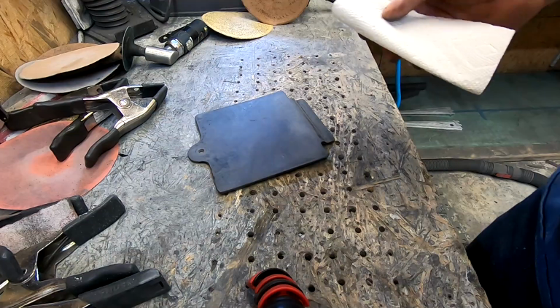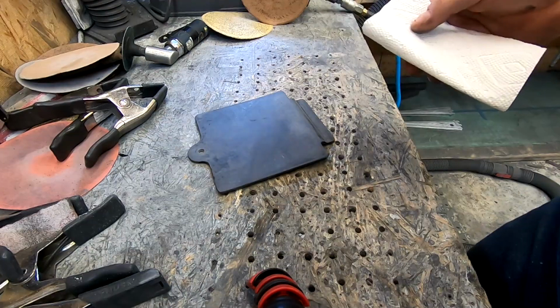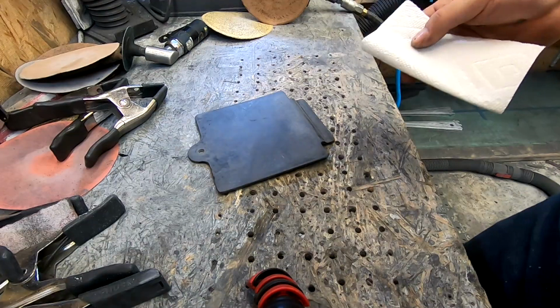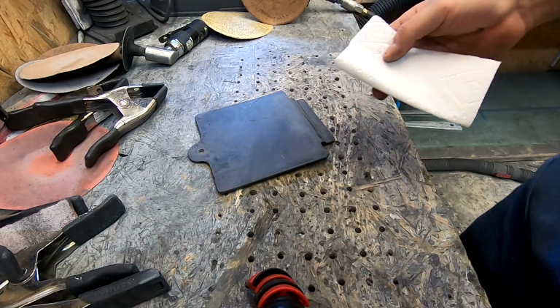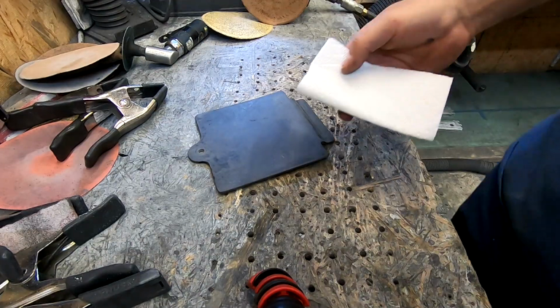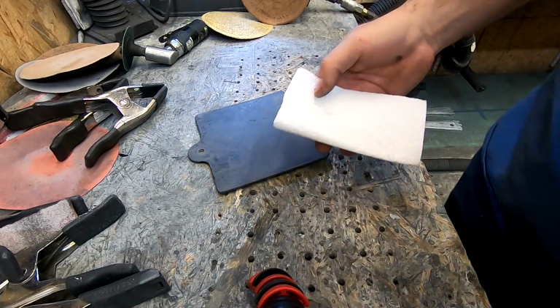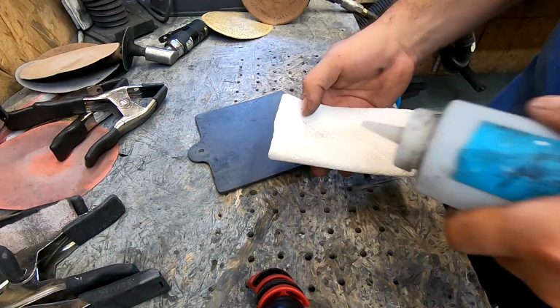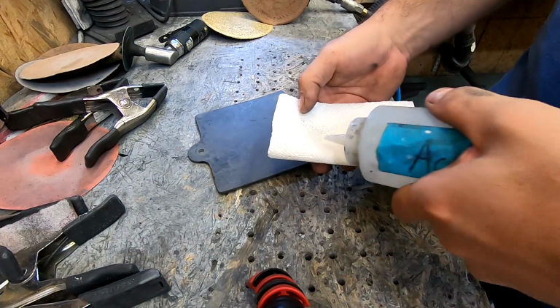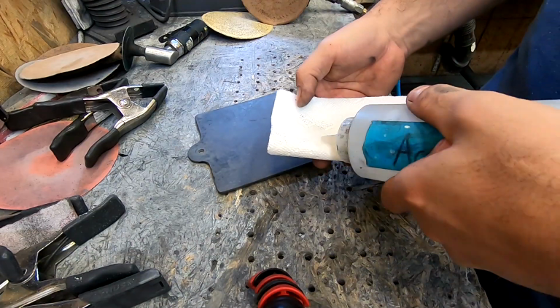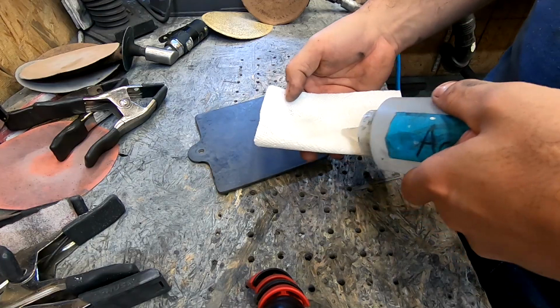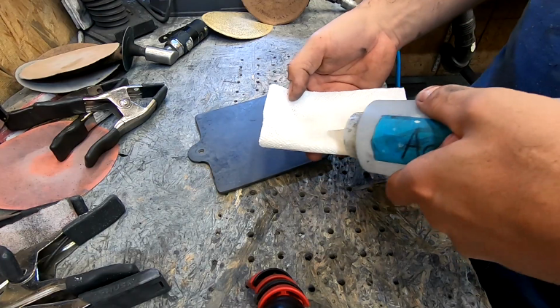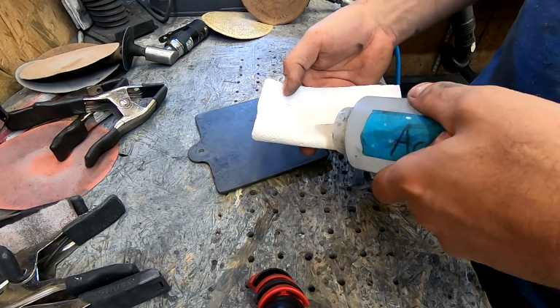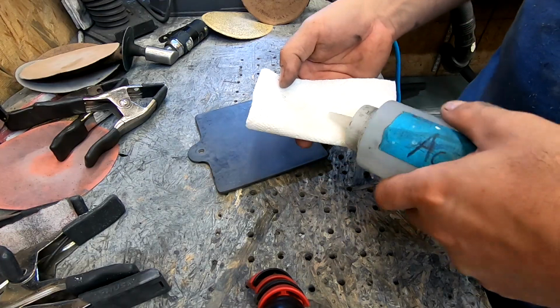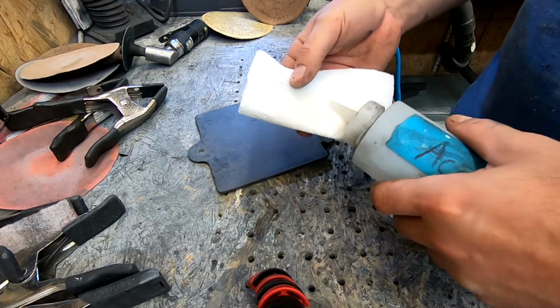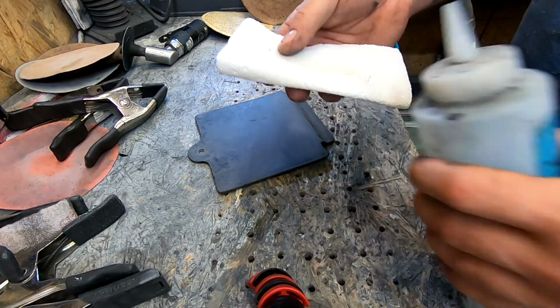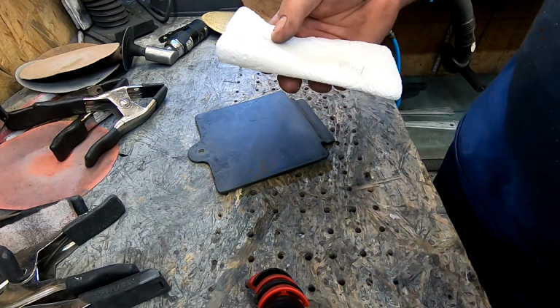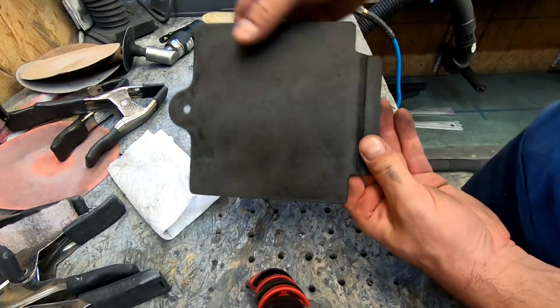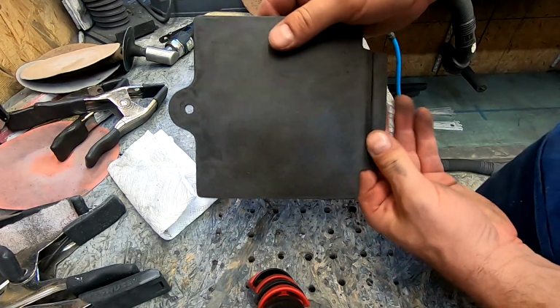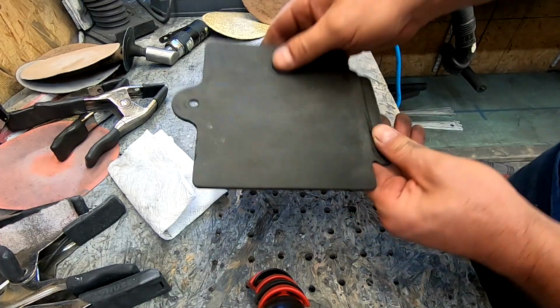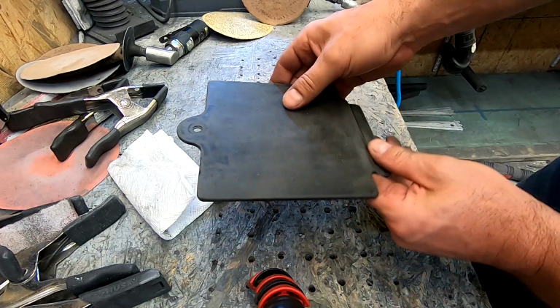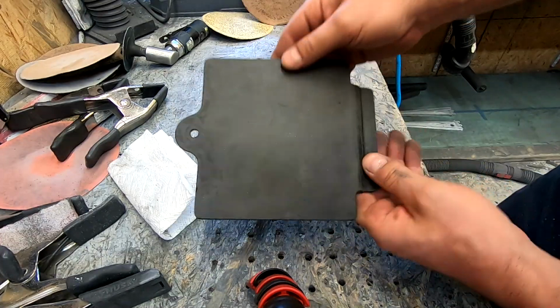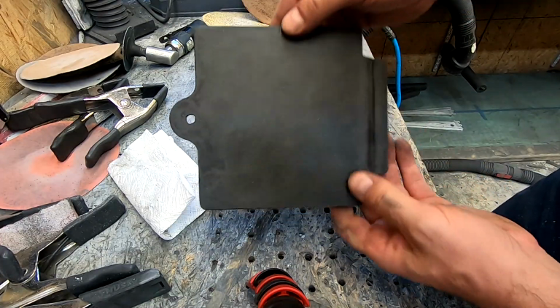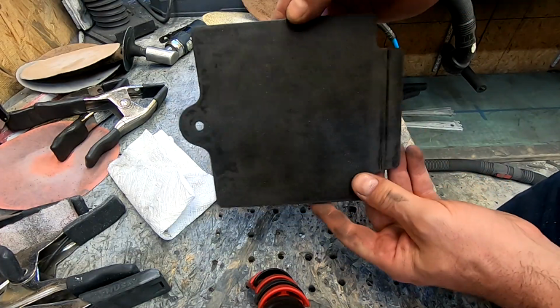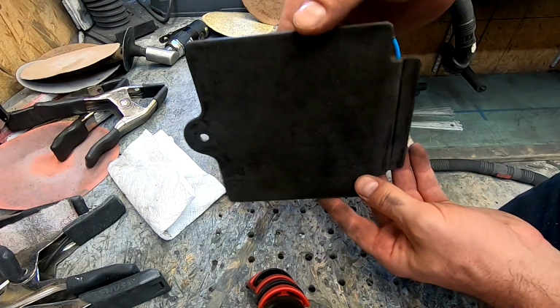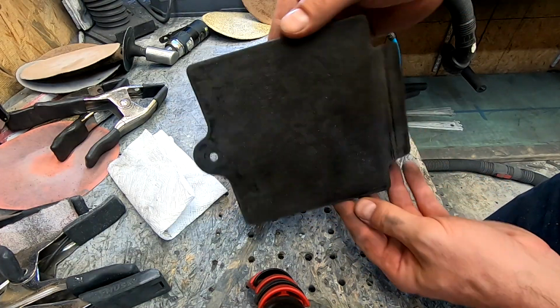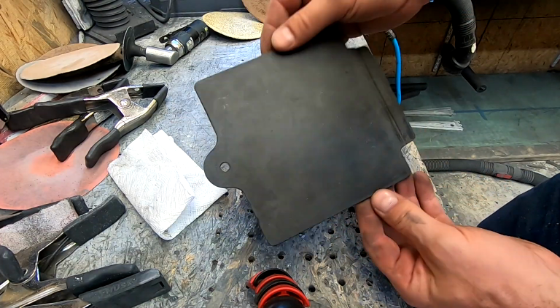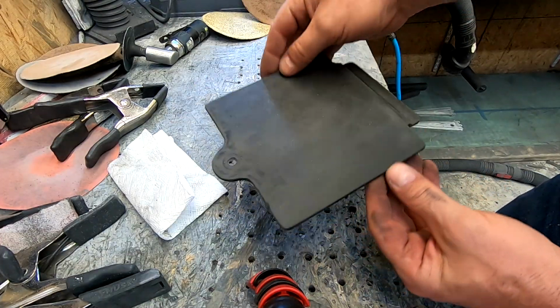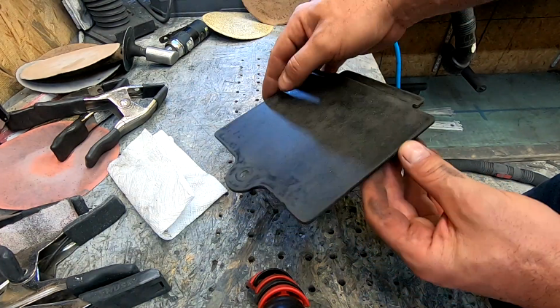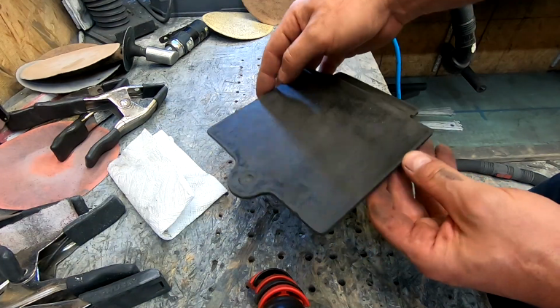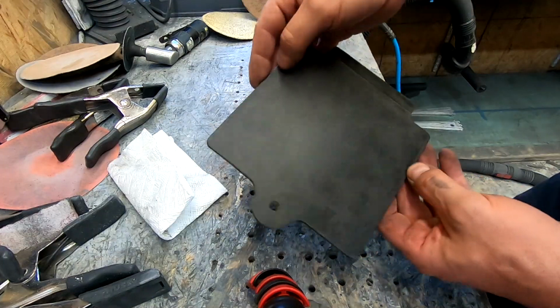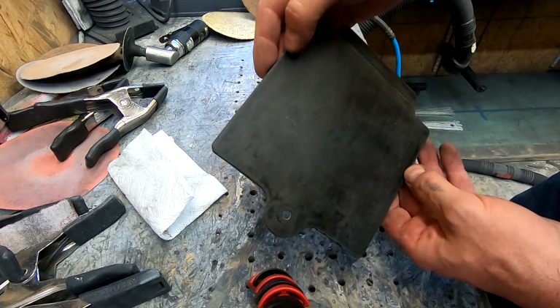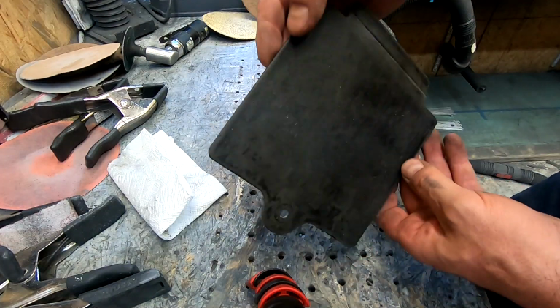And we're going to wipe it off with acetone. Alright, so at this point we're ready to coat it.